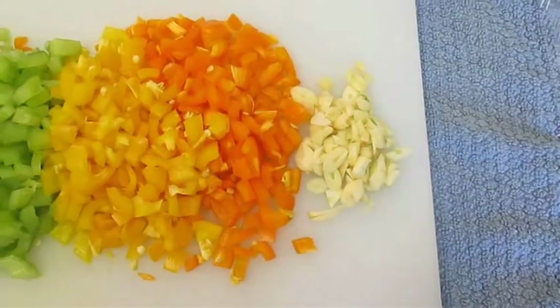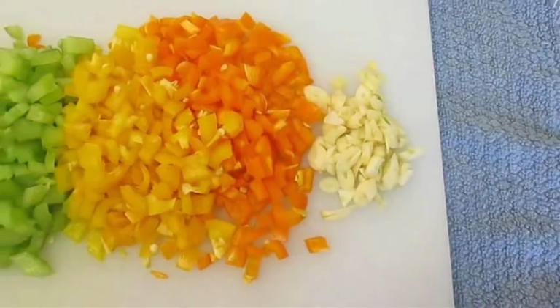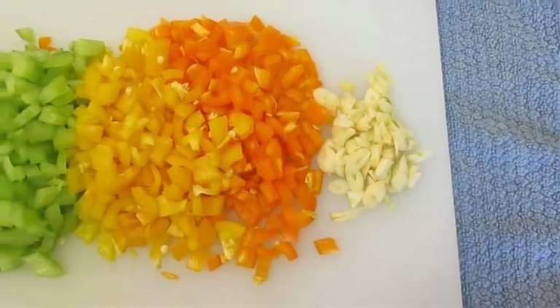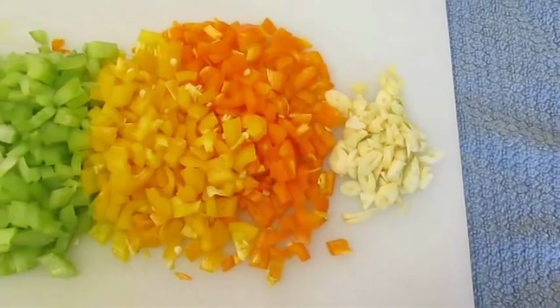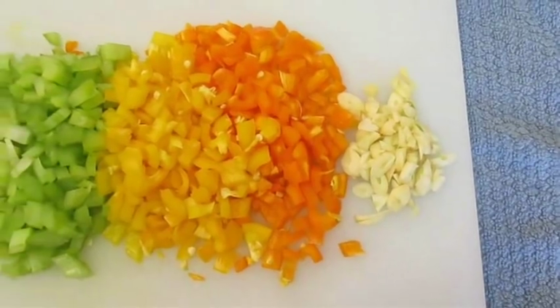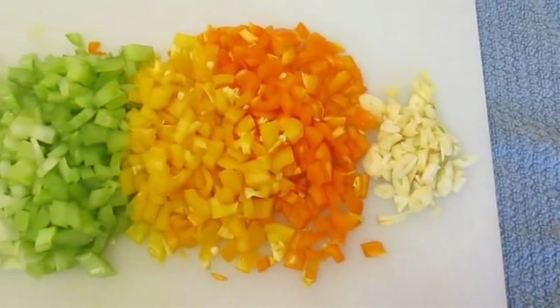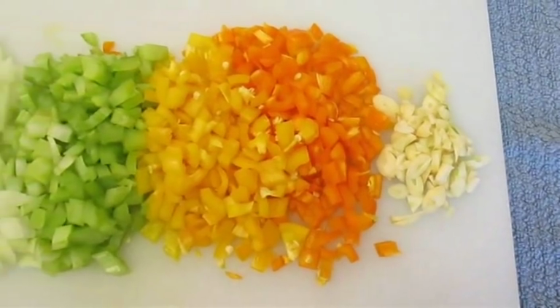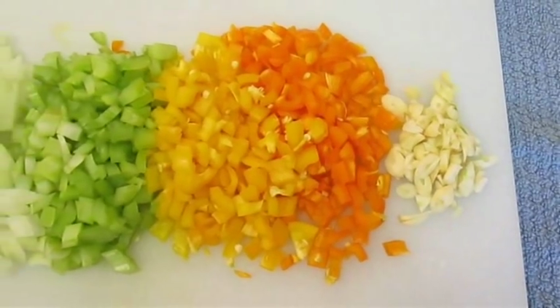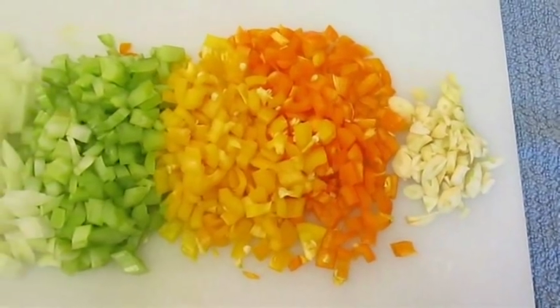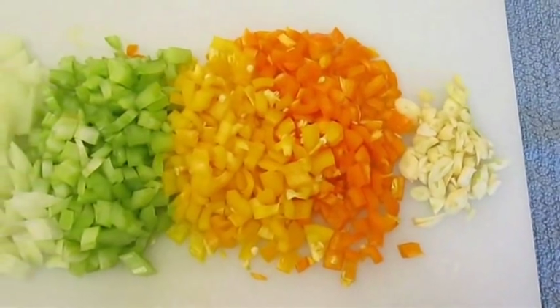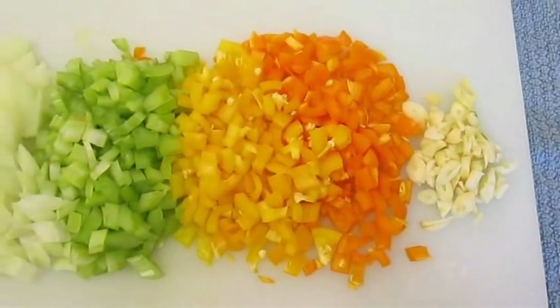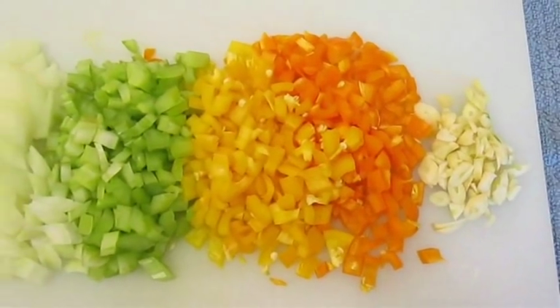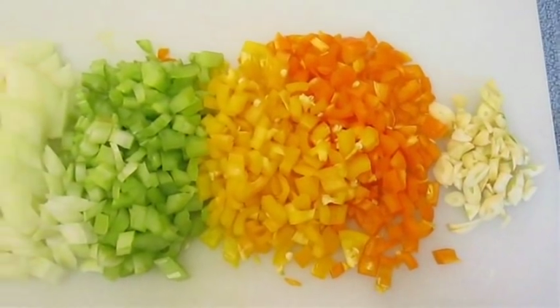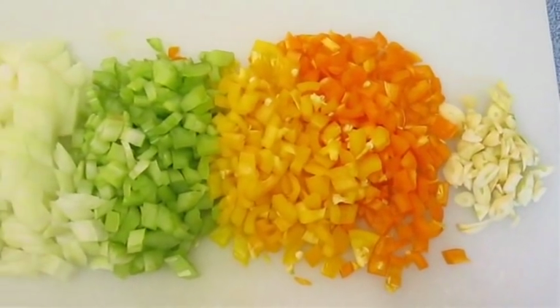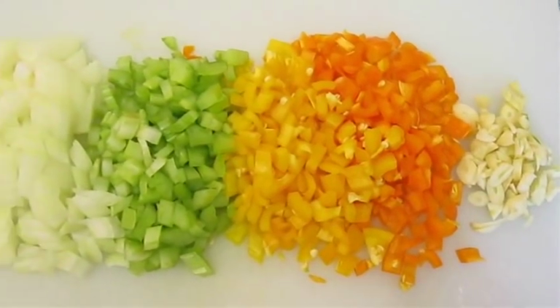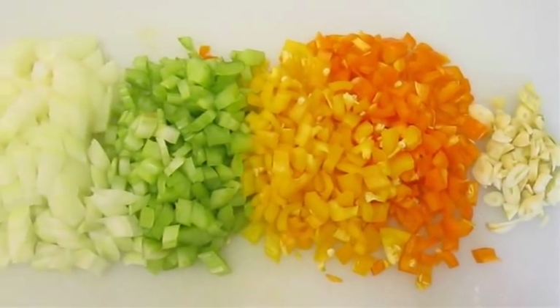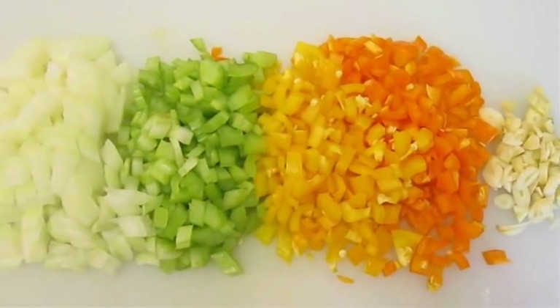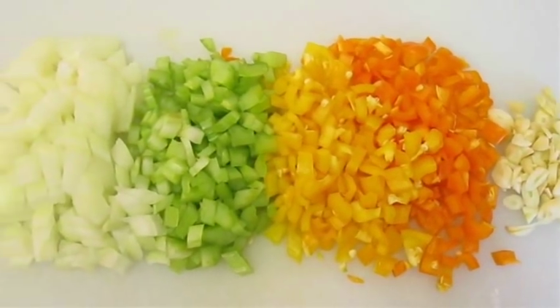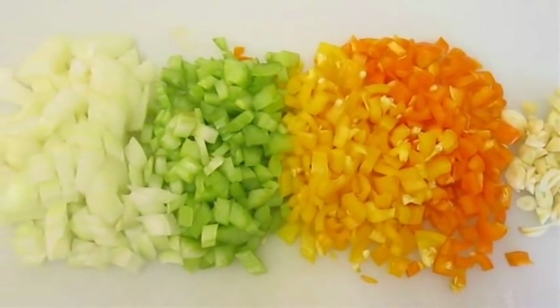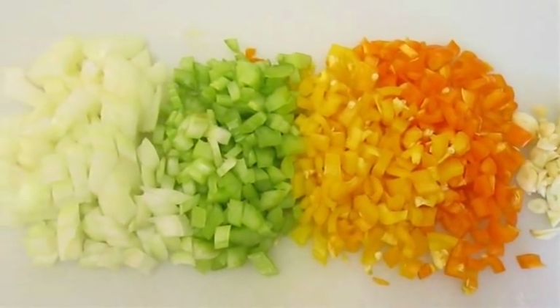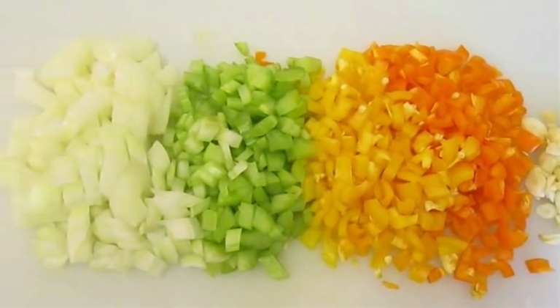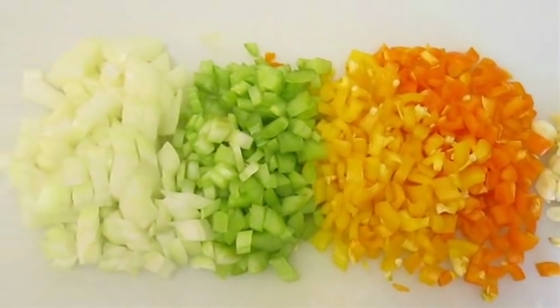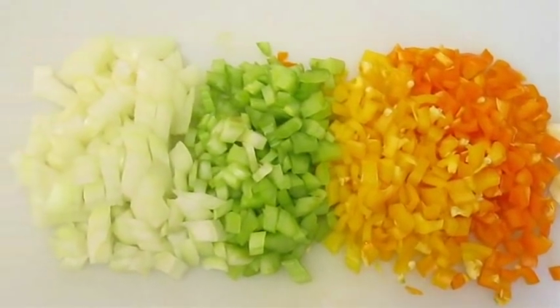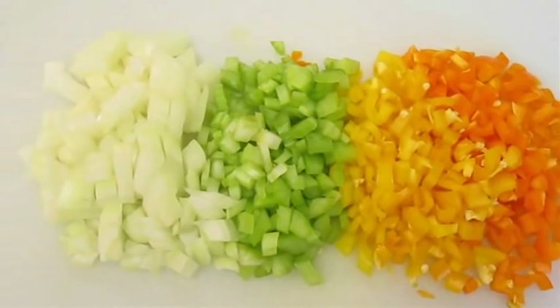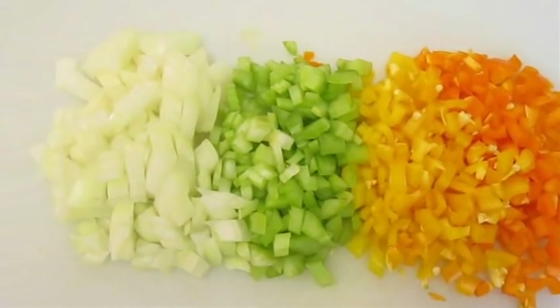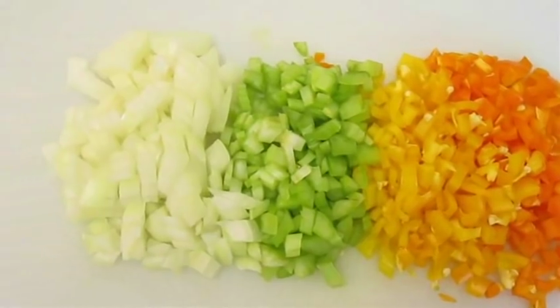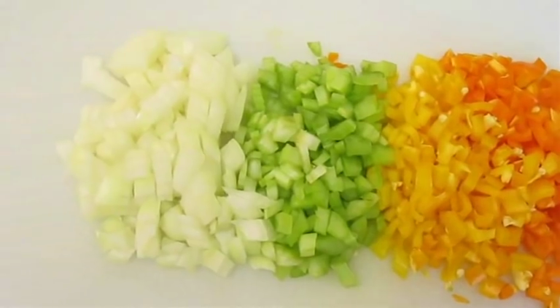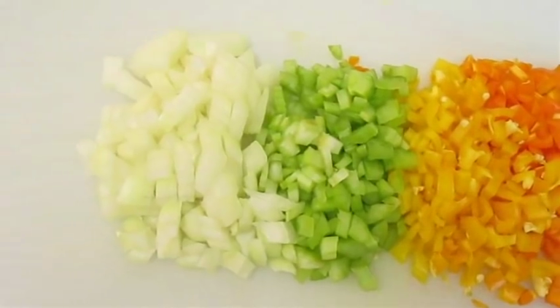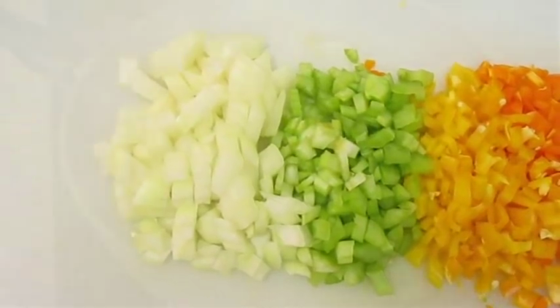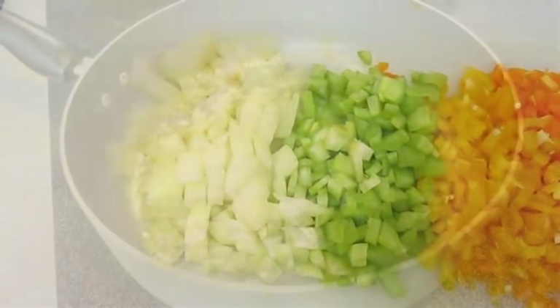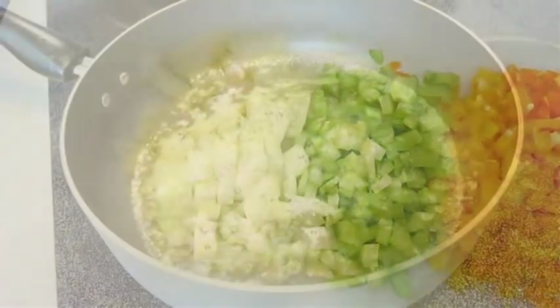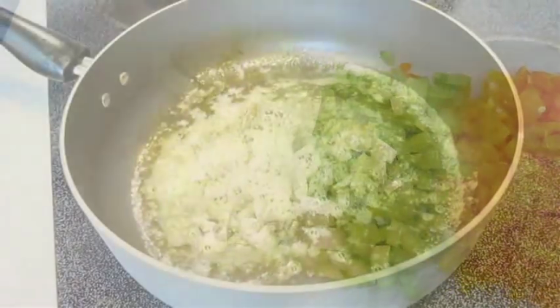Here are the ingredients we'll be using for our mirepoix: garlic, bell pepper, celery, and onion.